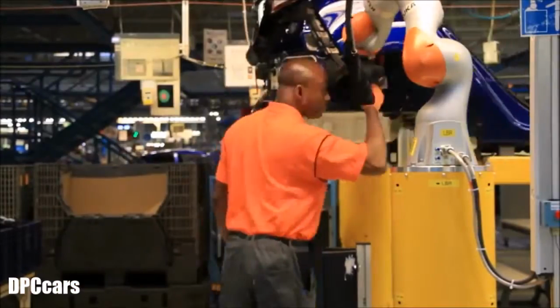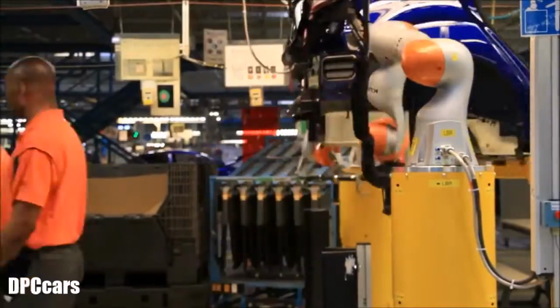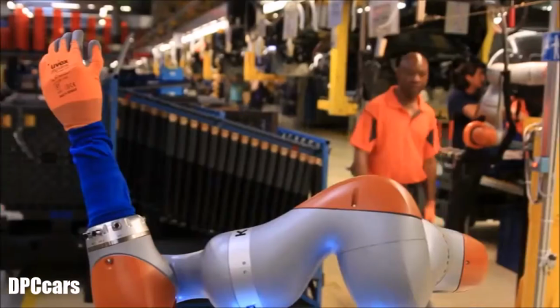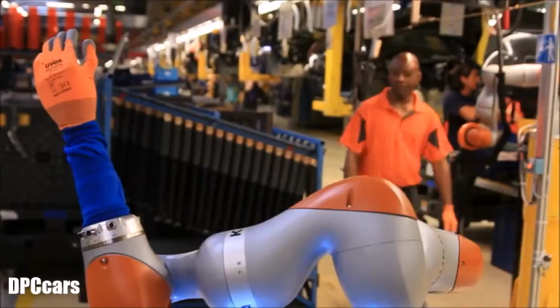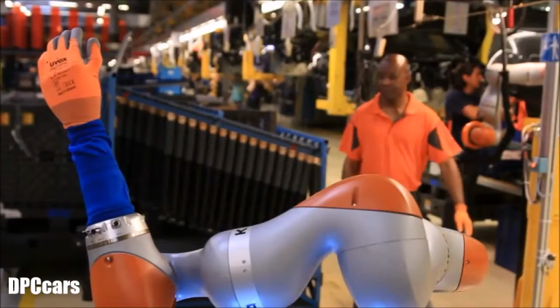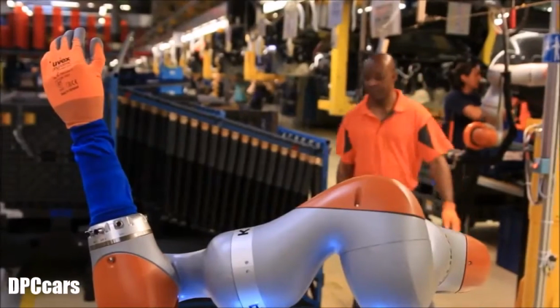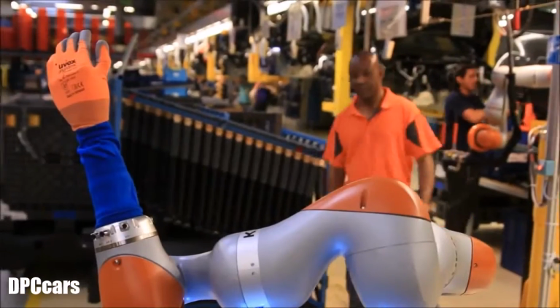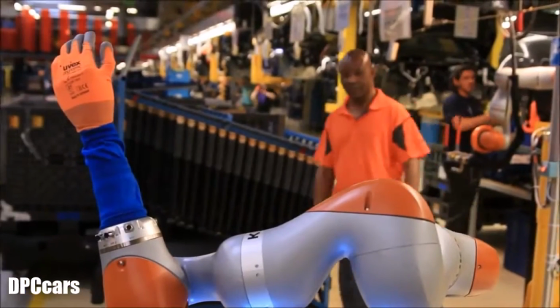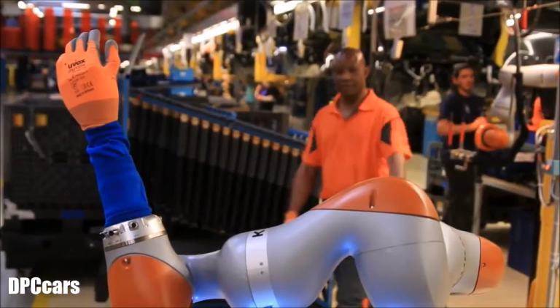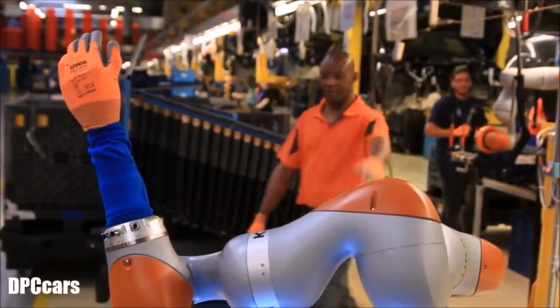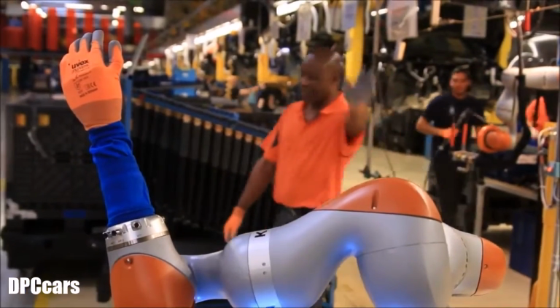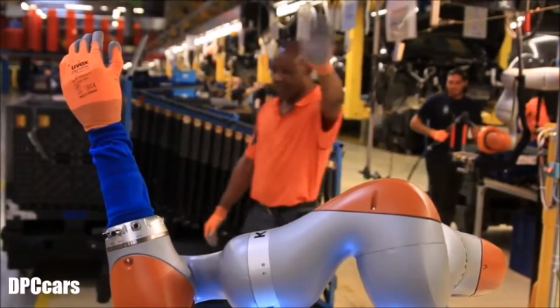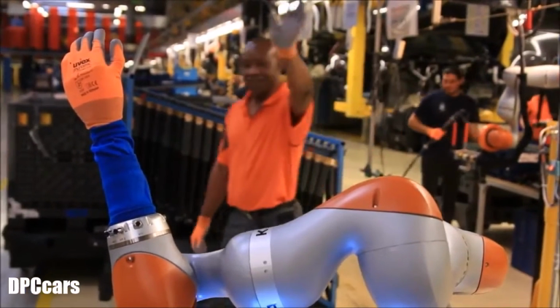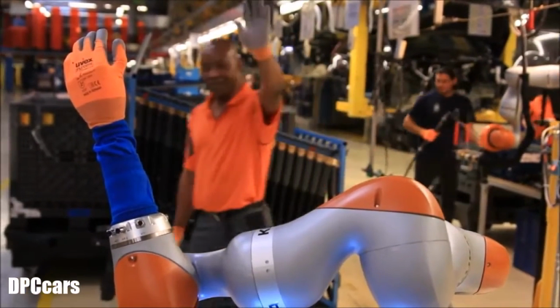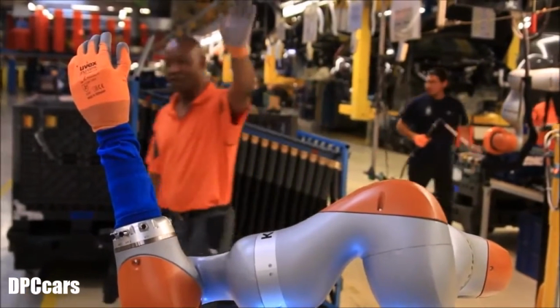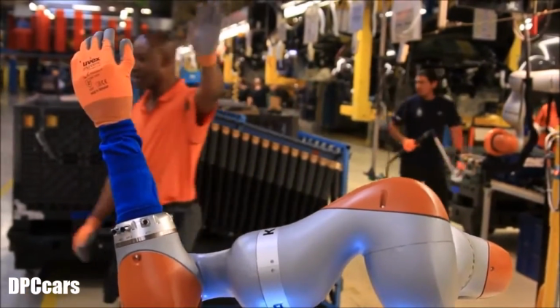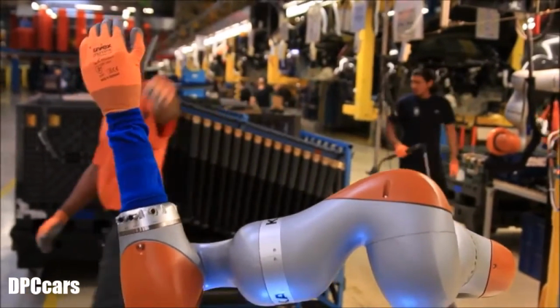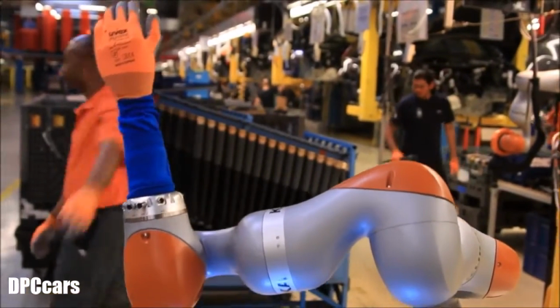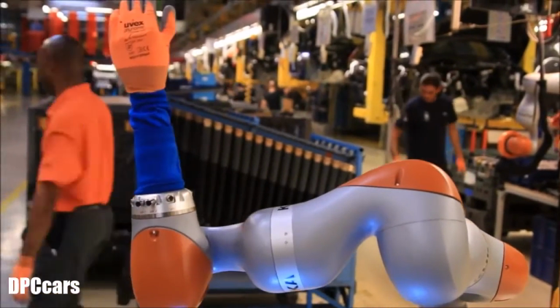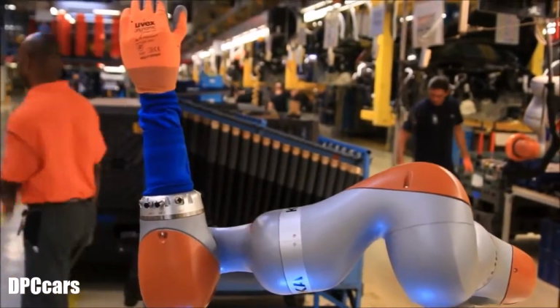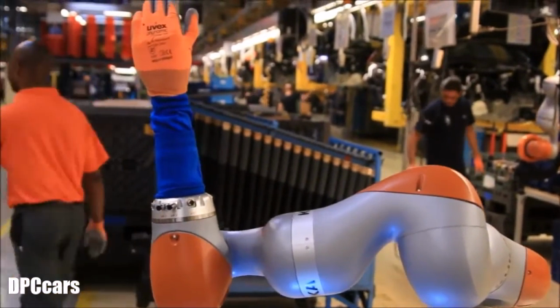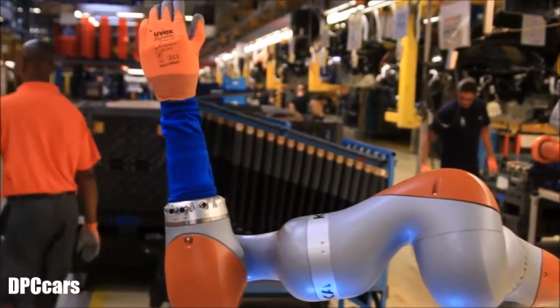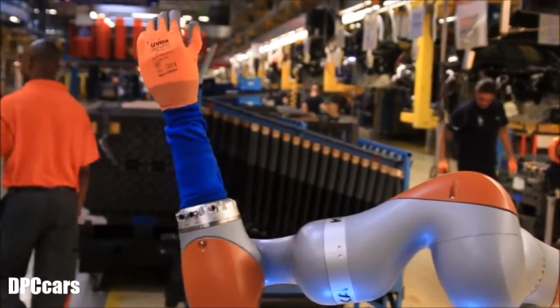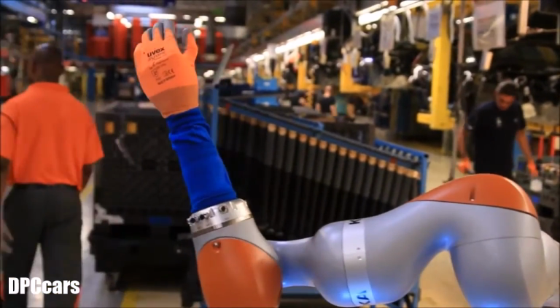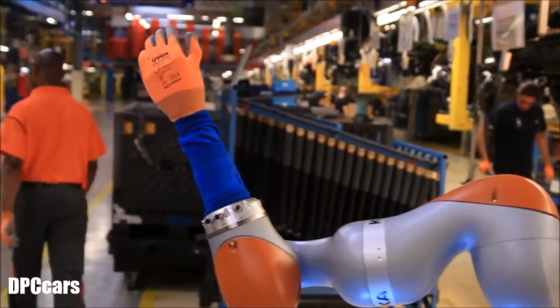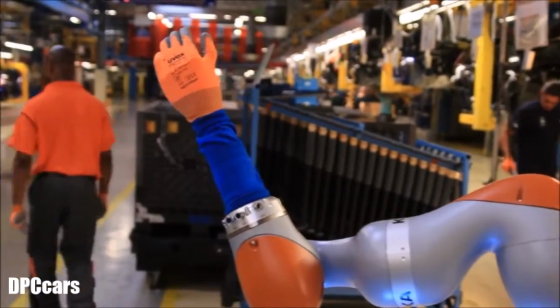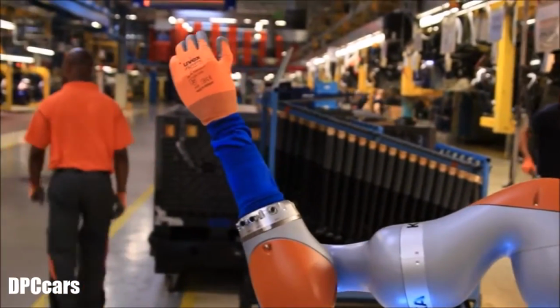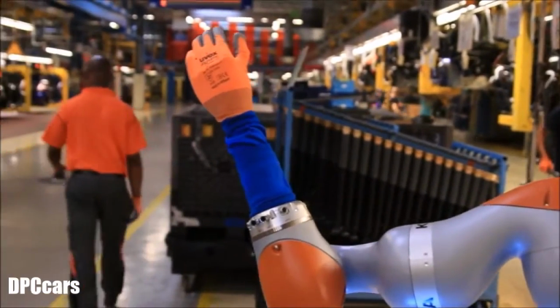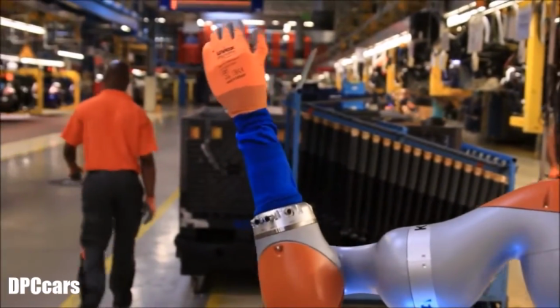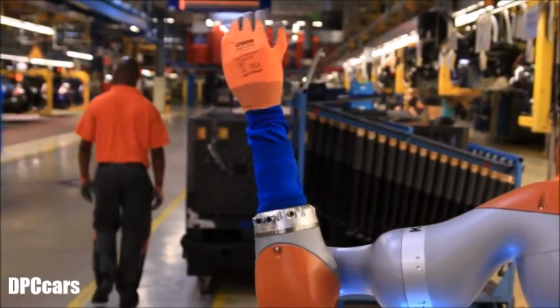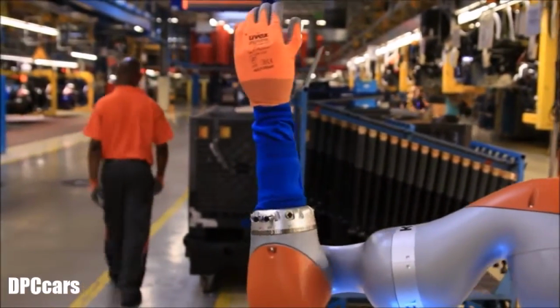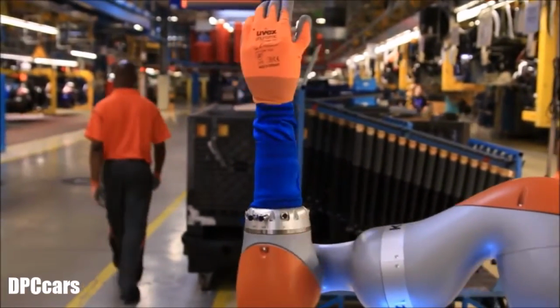Ford is reviewing extending use of collaborative robots at other facilities worldwide.